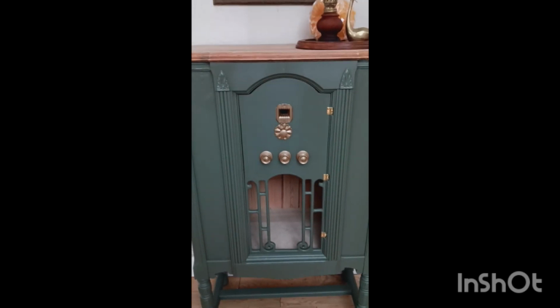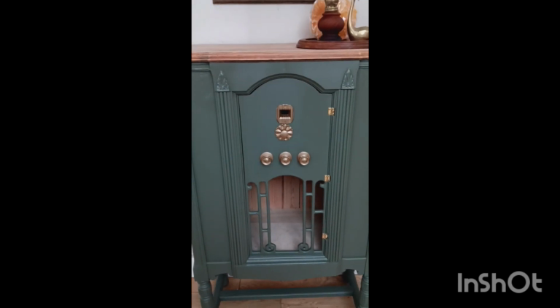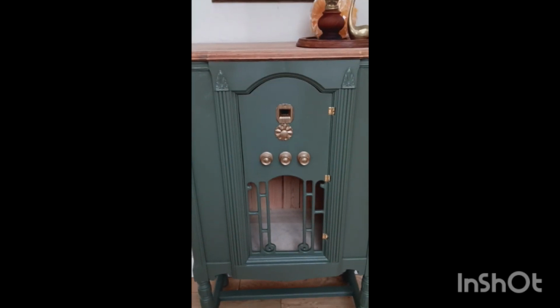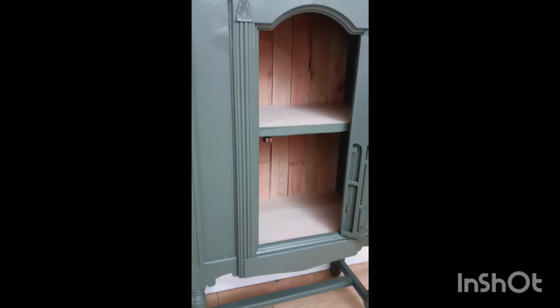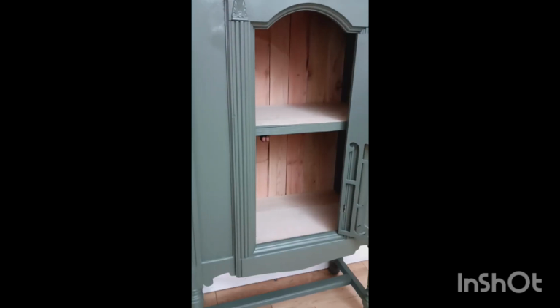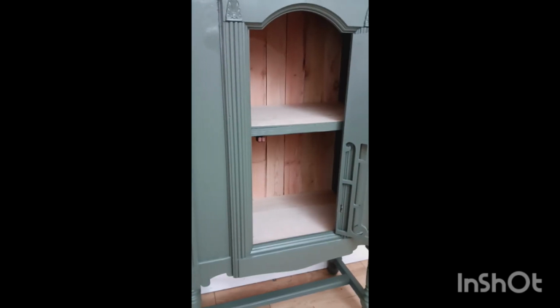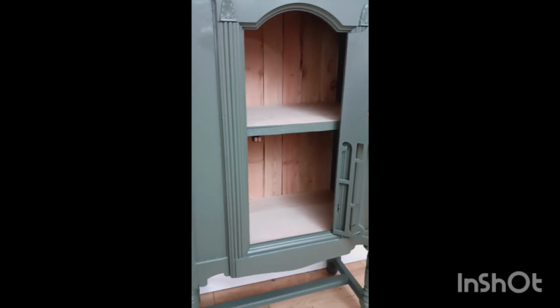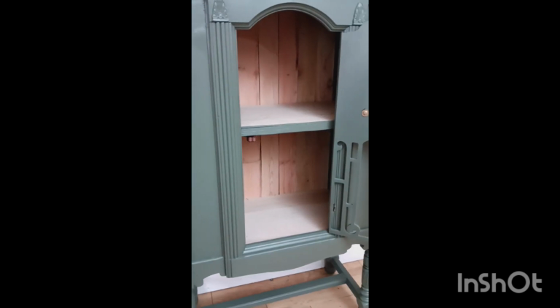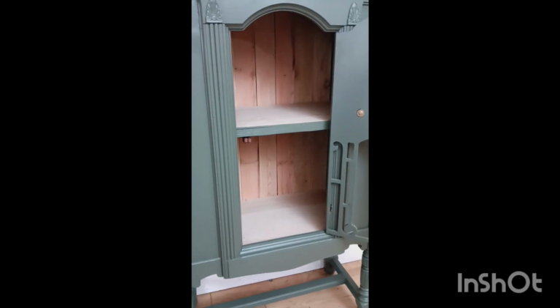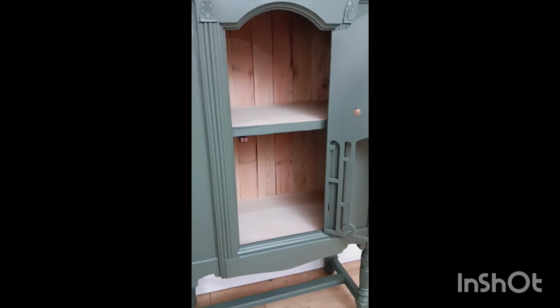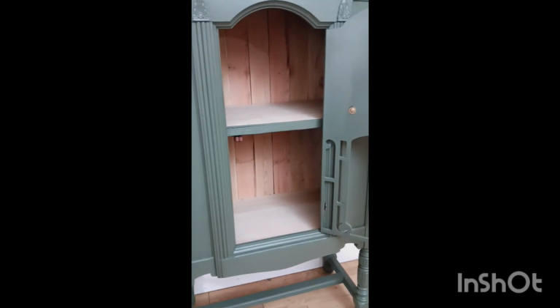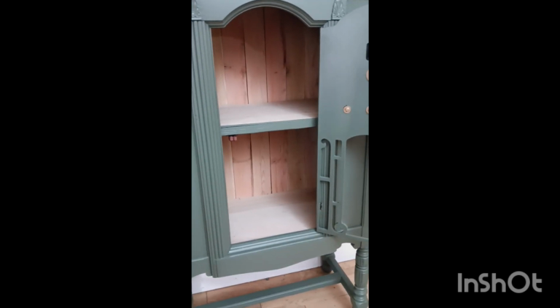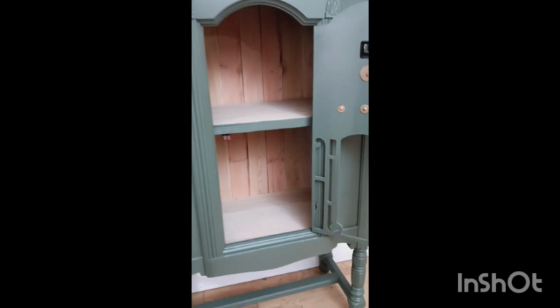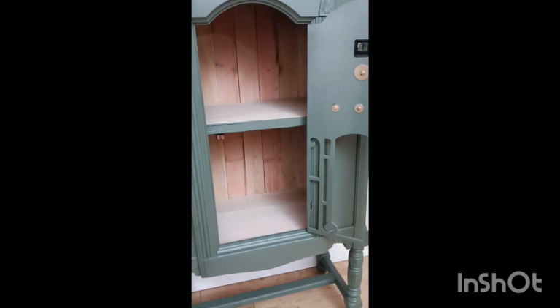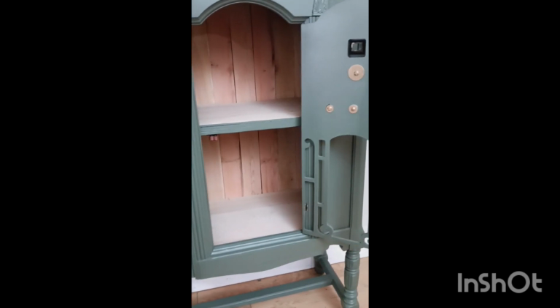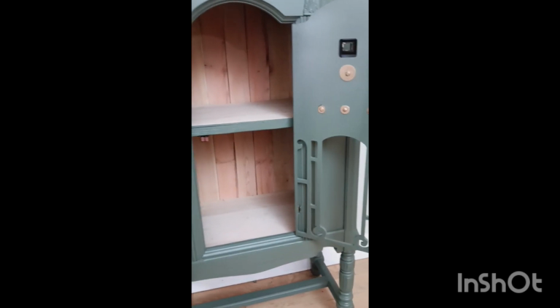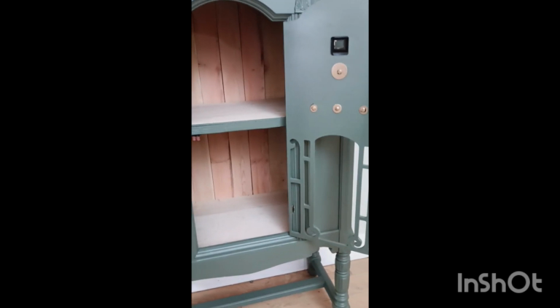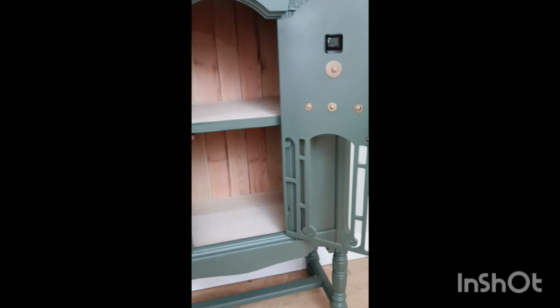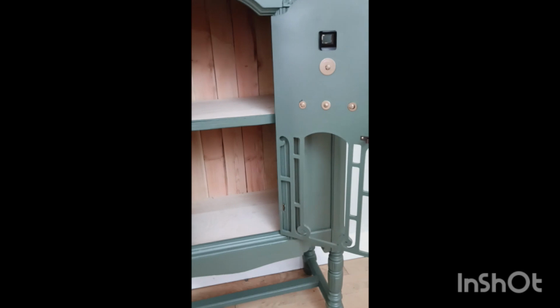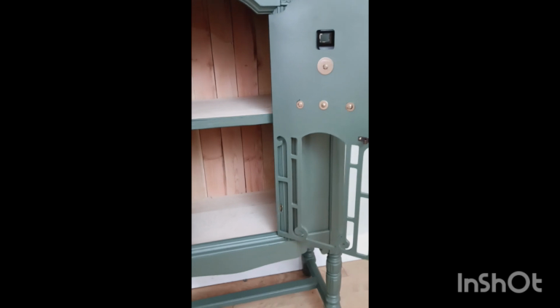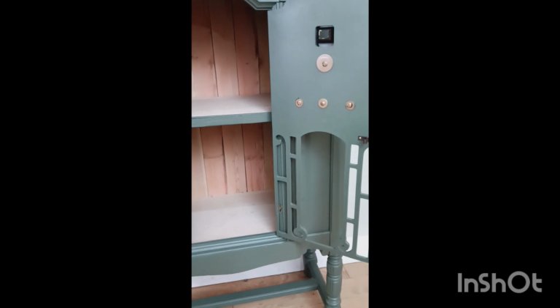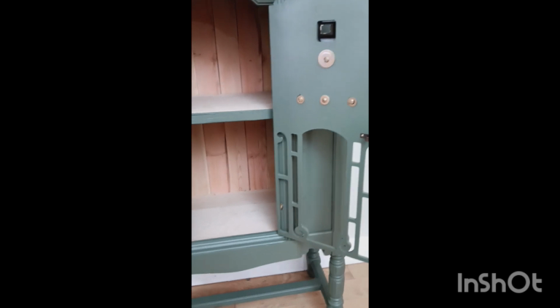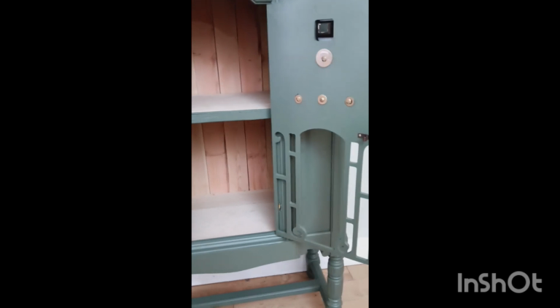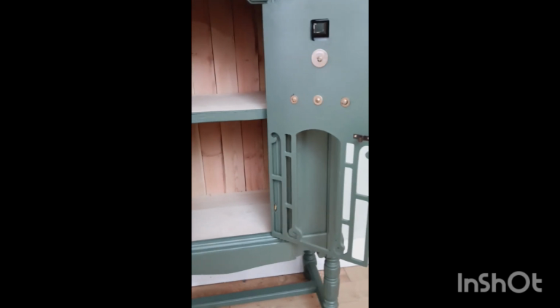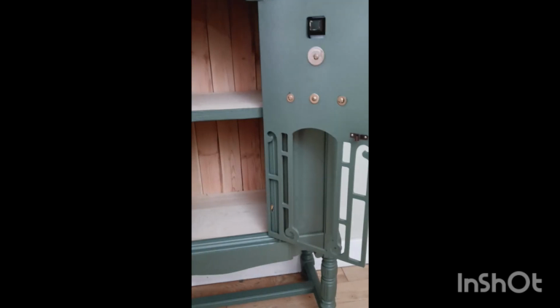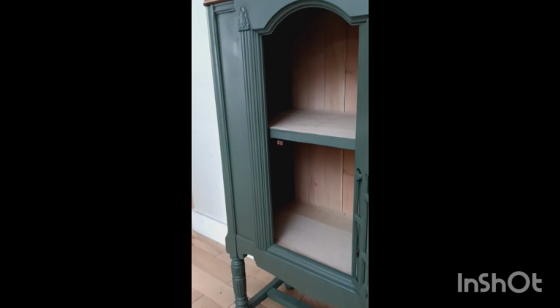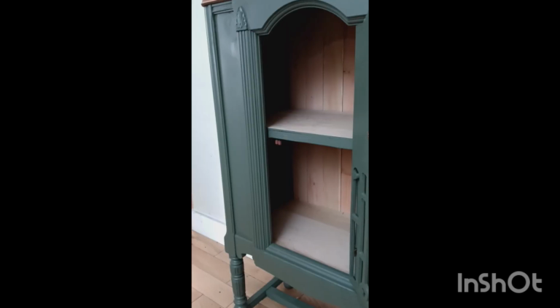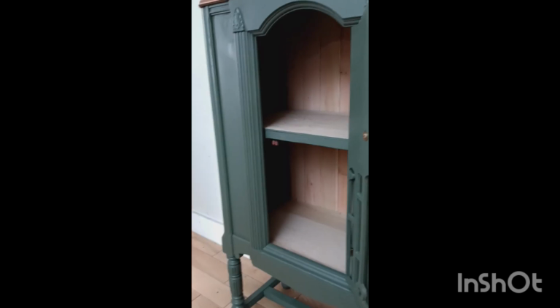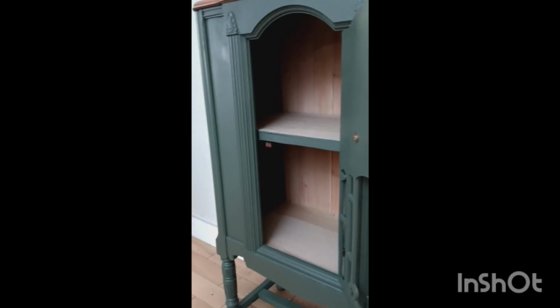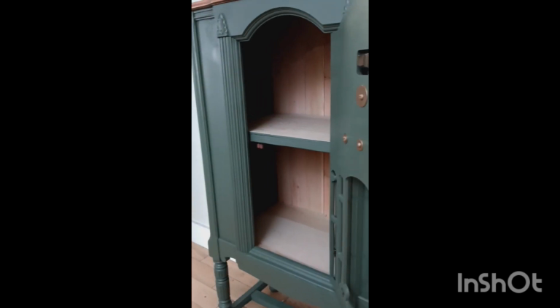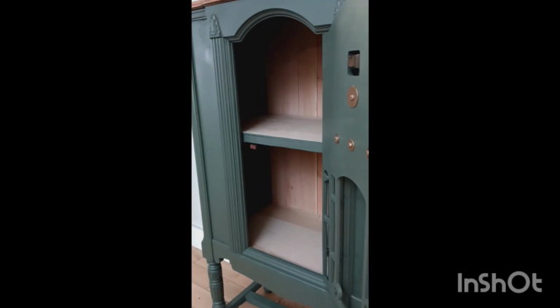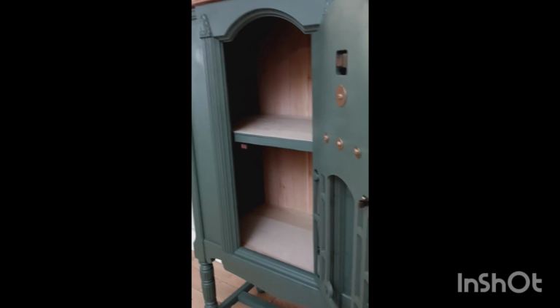Here's the finished product. It turned out really well. My husband doesn't want me to get rid of it, but it is for sale.